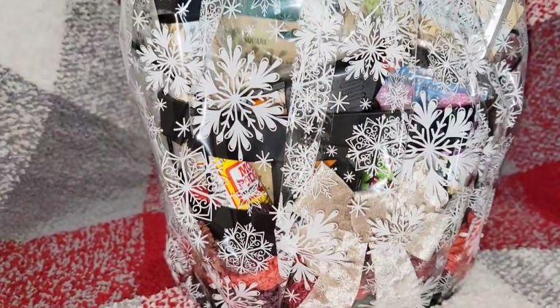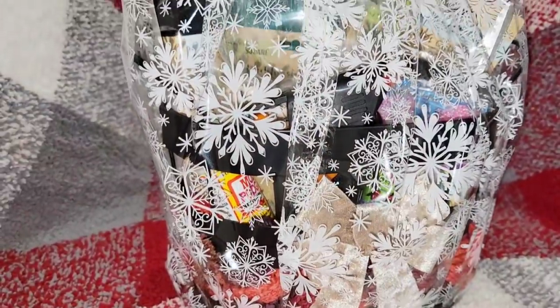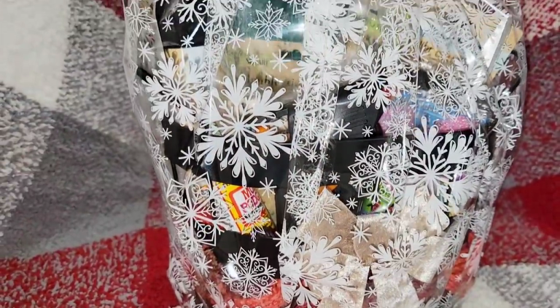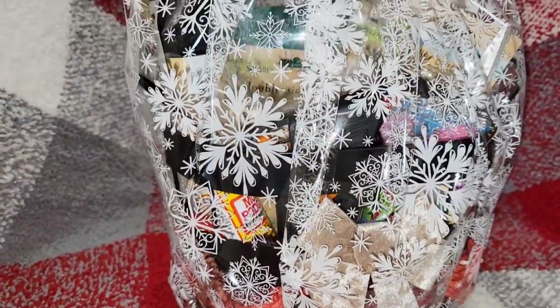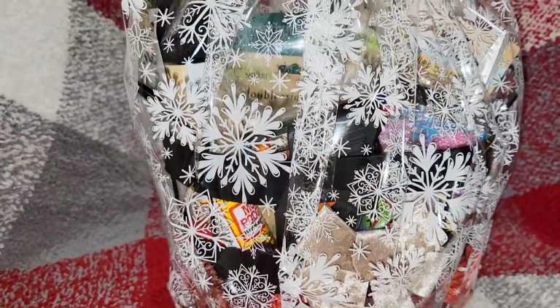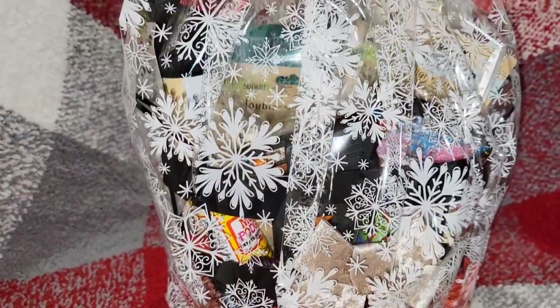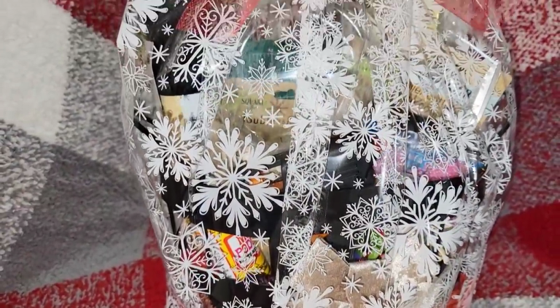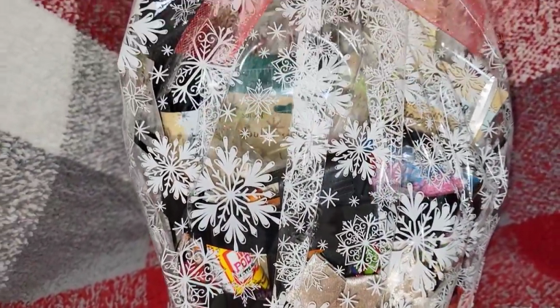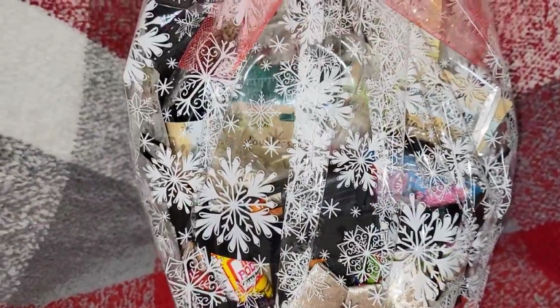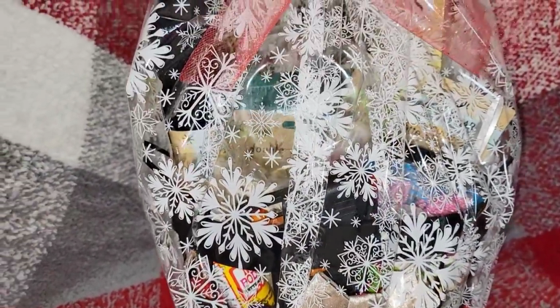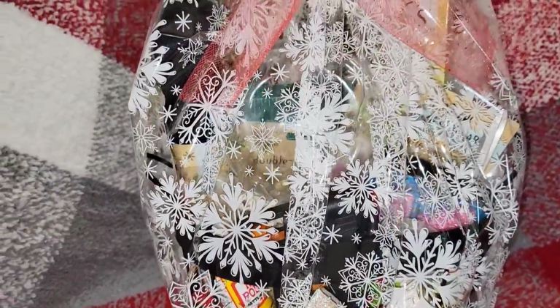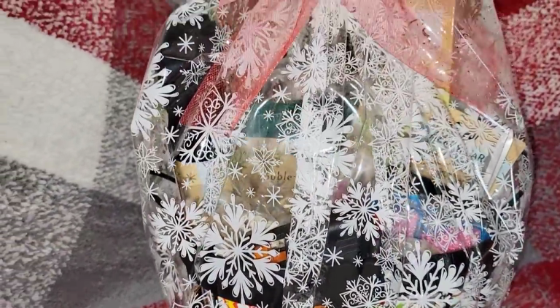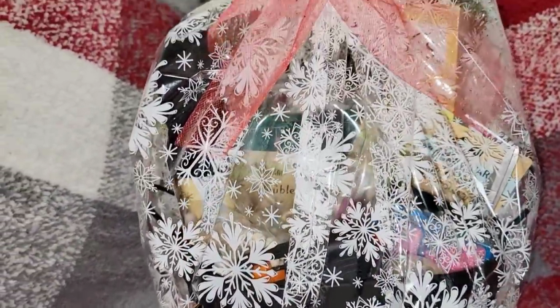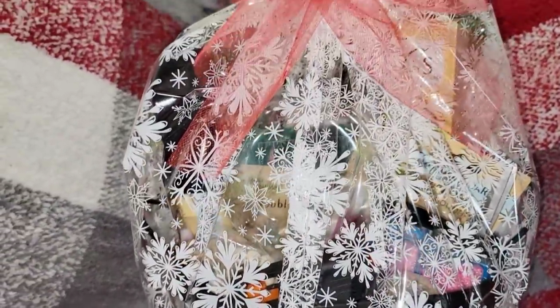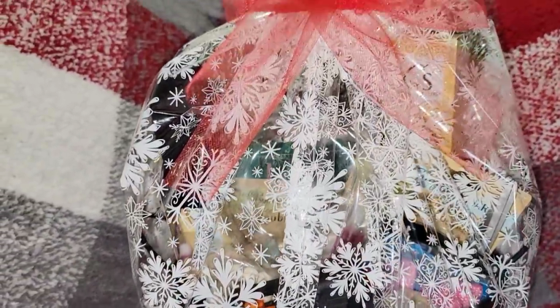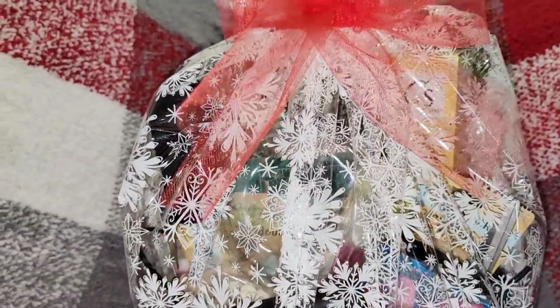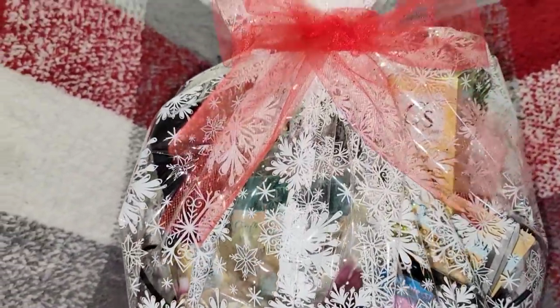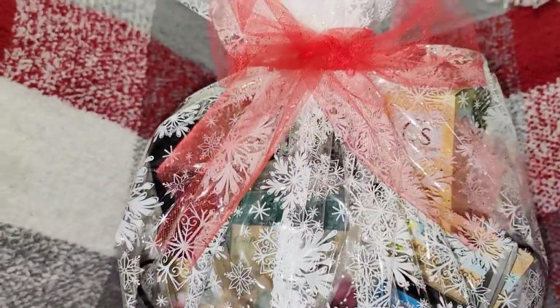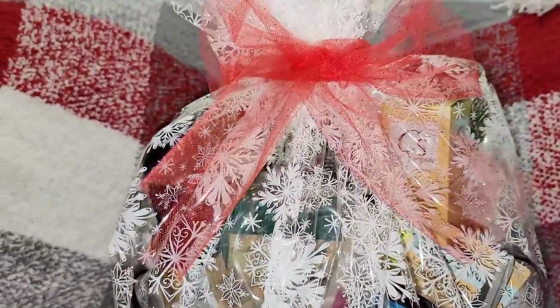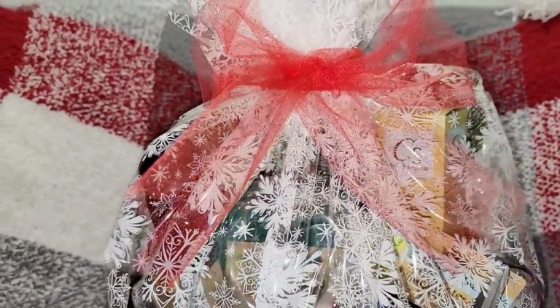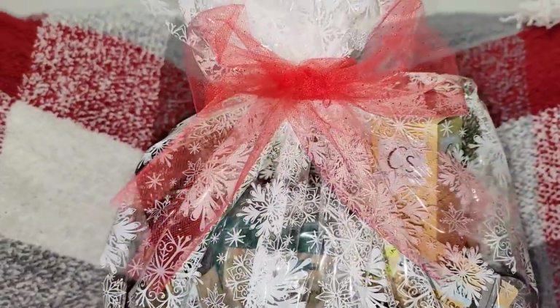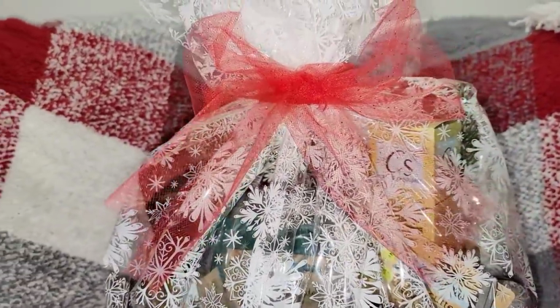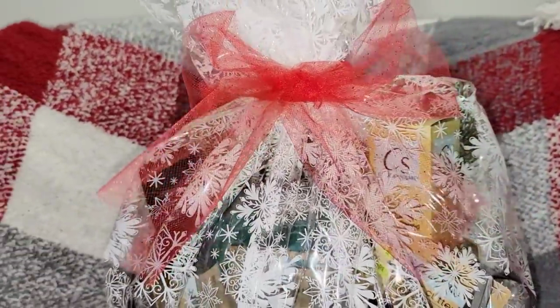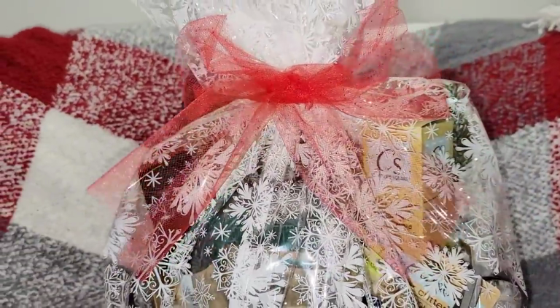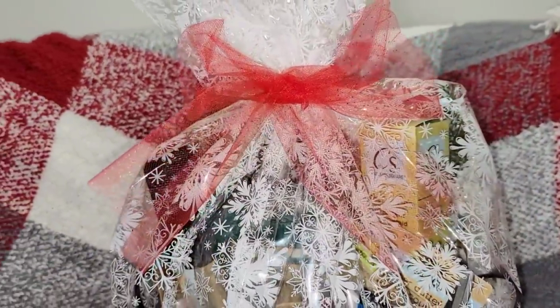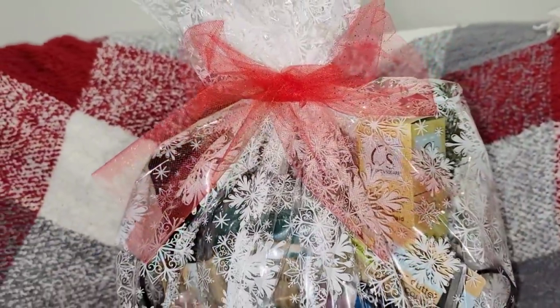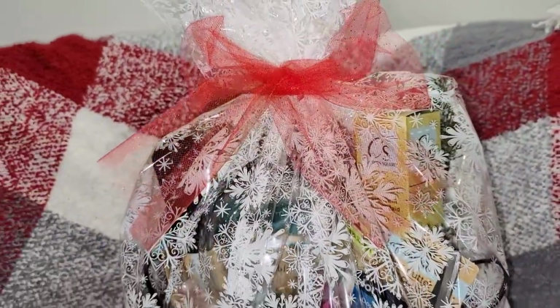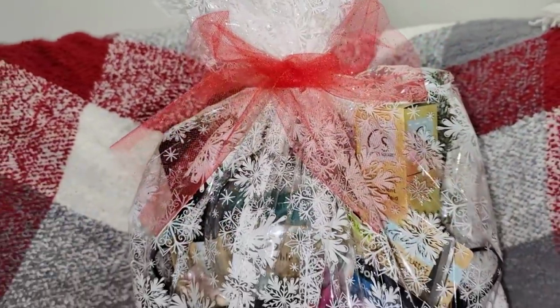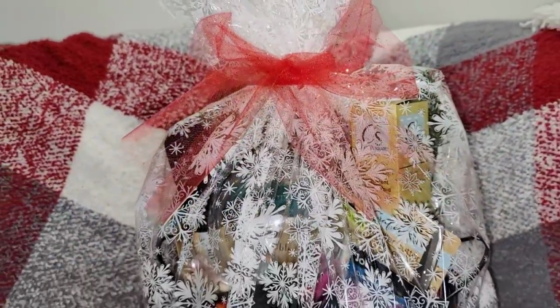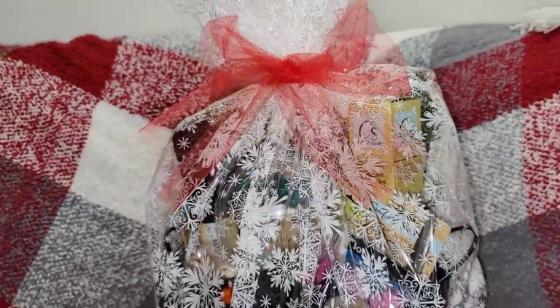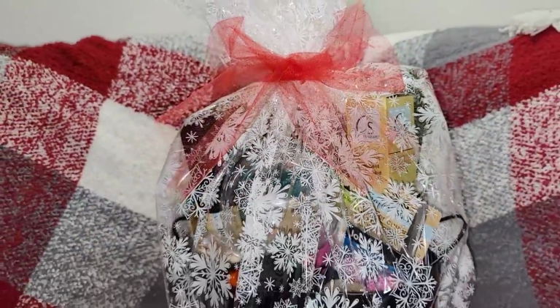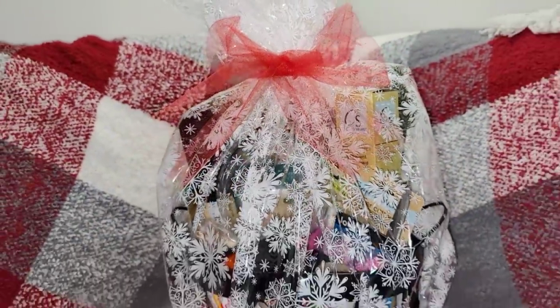A perfect gift for the crafter in your life — which could even be a teacher as well.